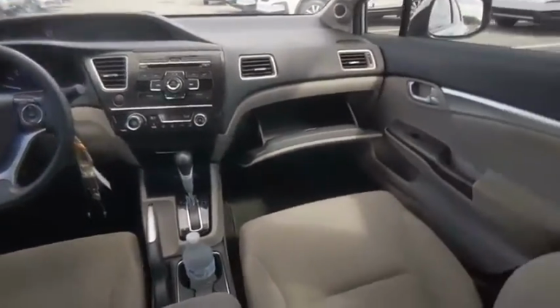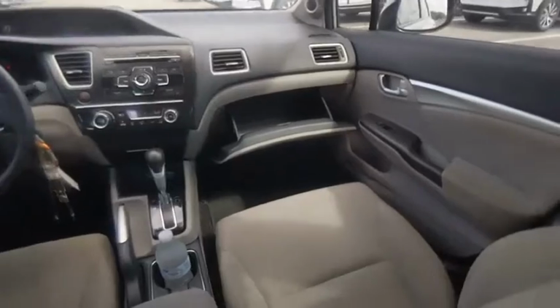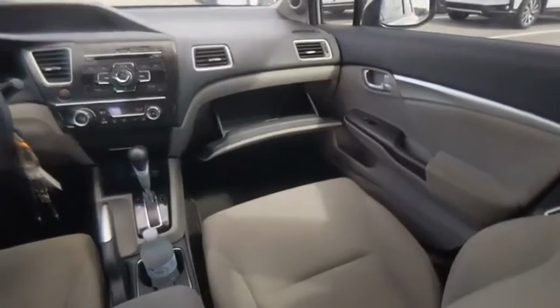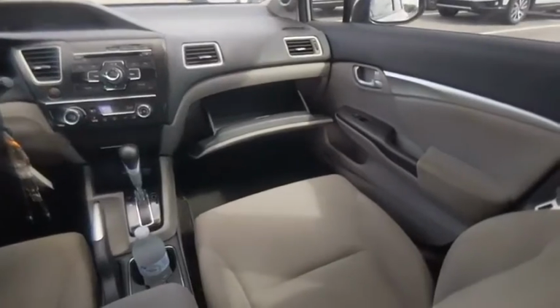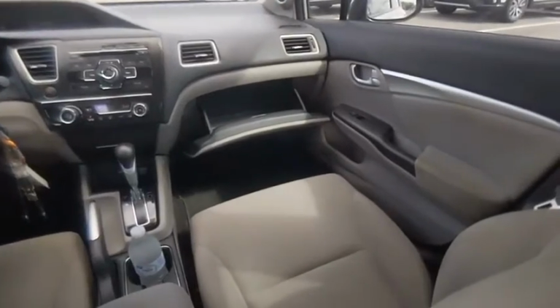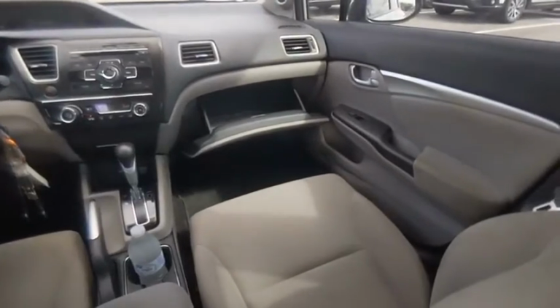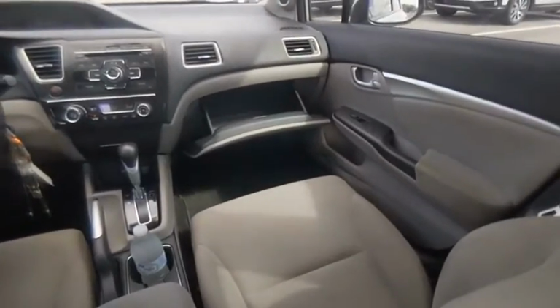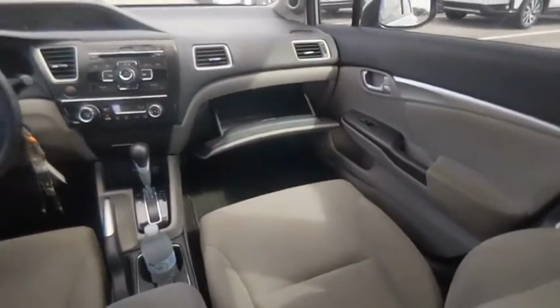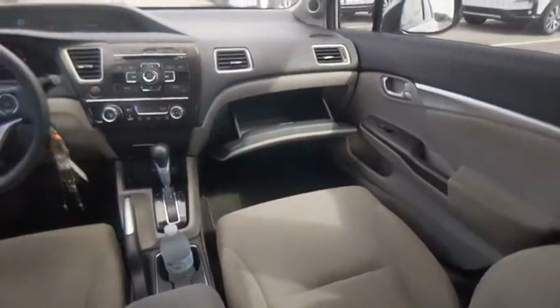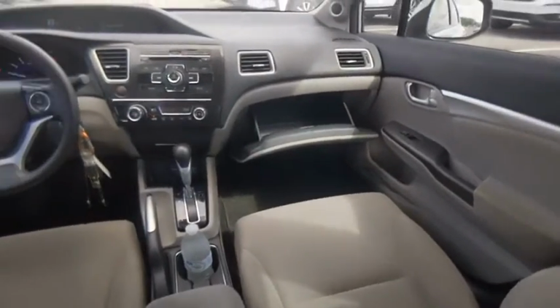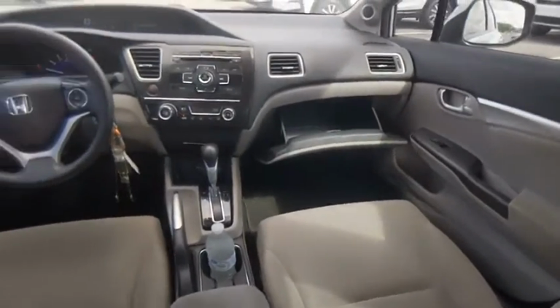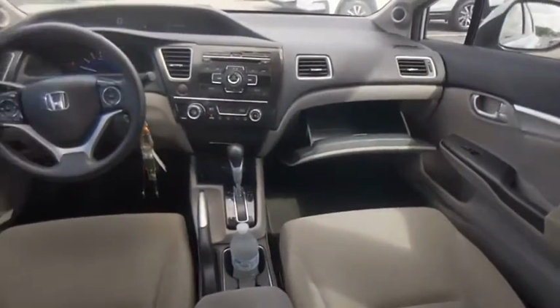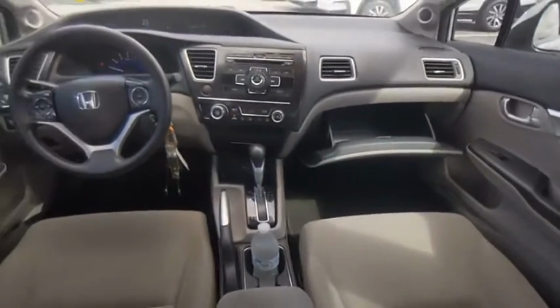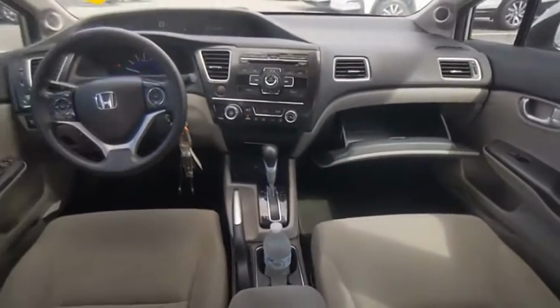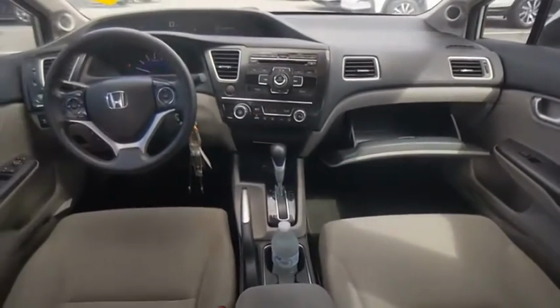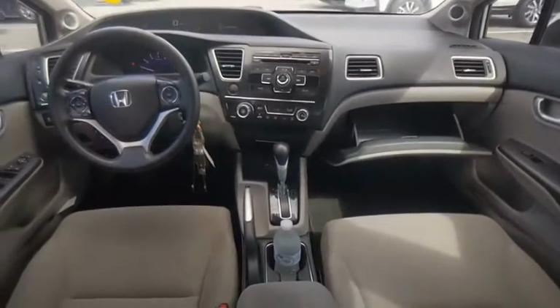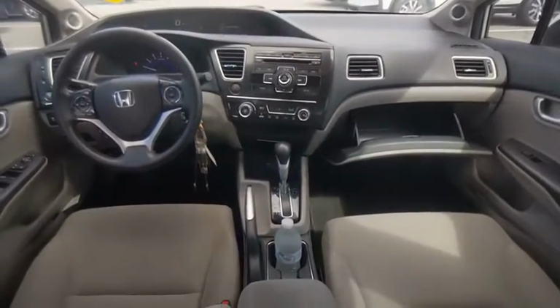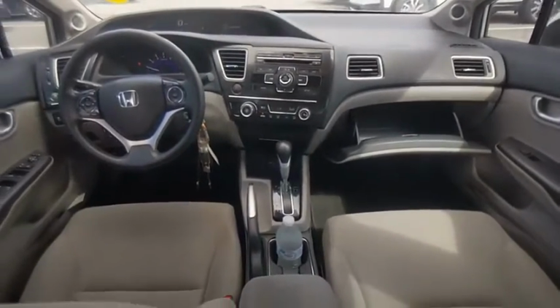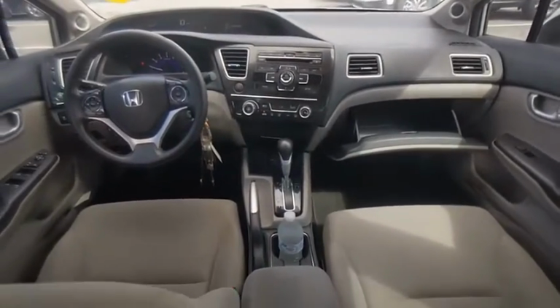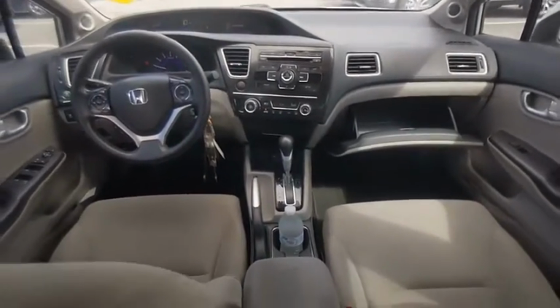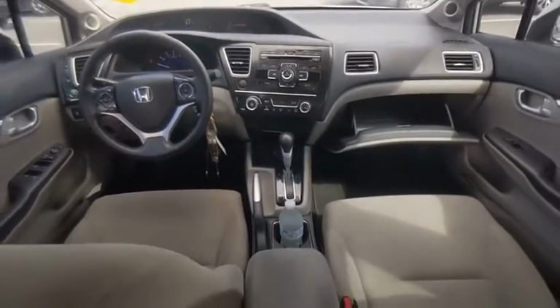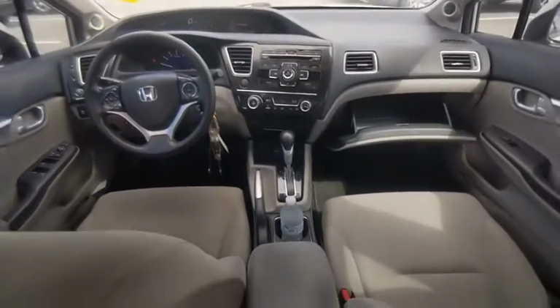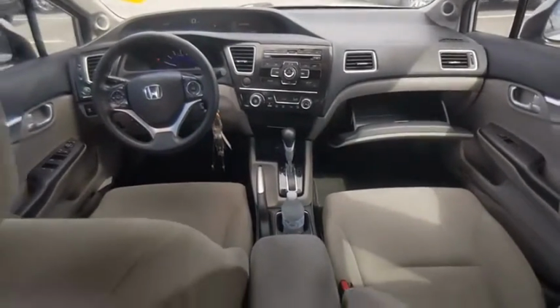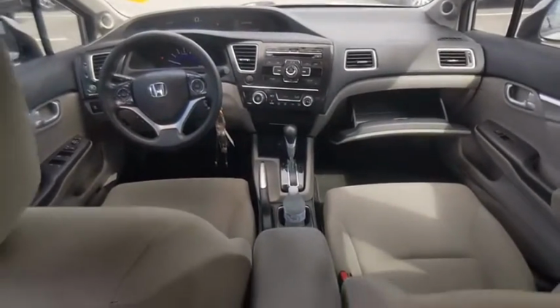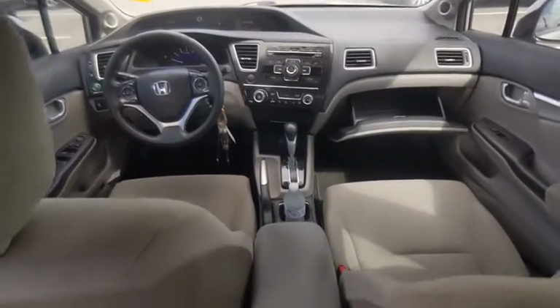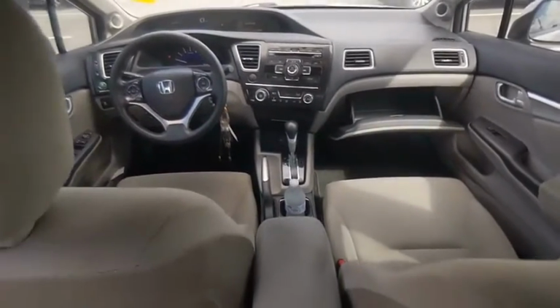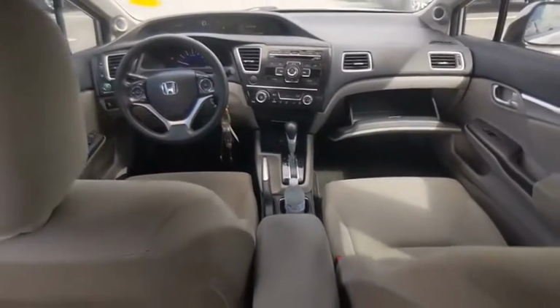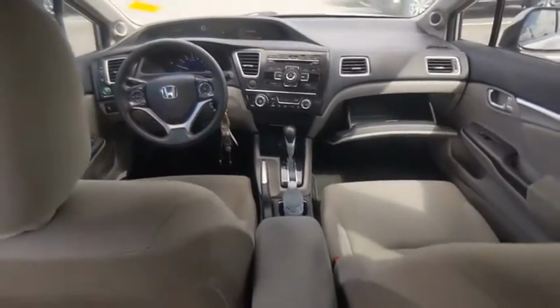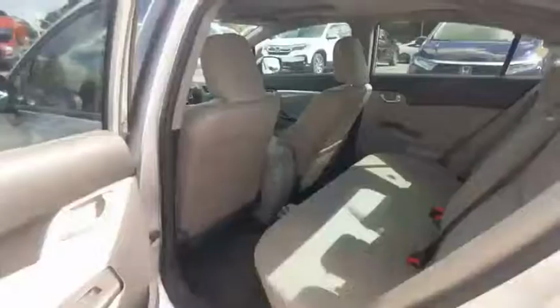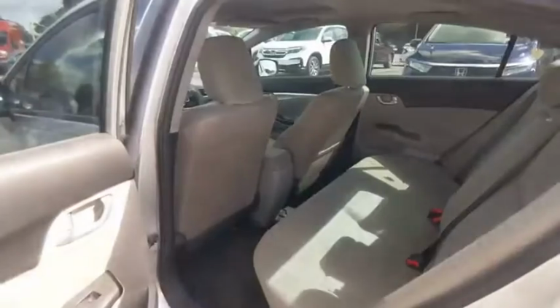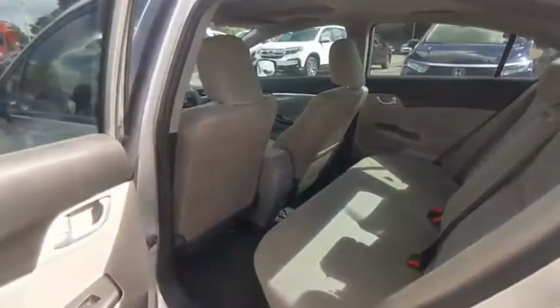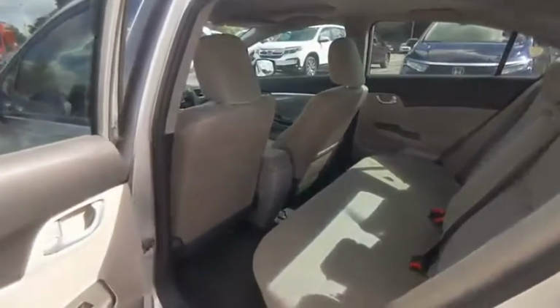Remote keyless entry. Is love at first sight really possible? Let us know when you stop in.